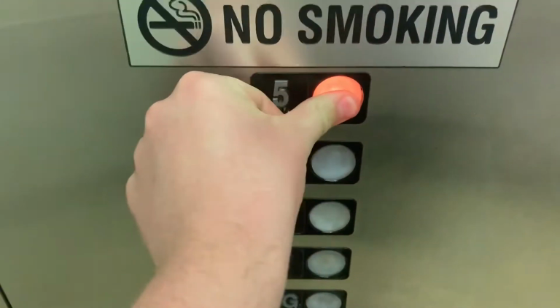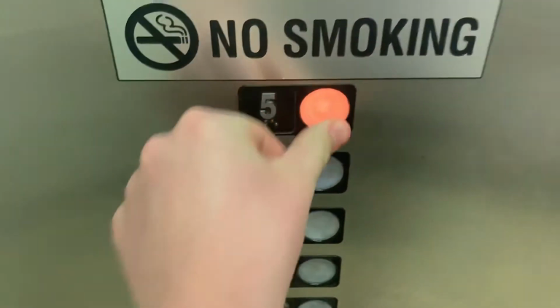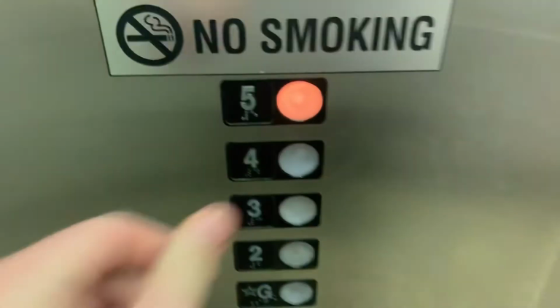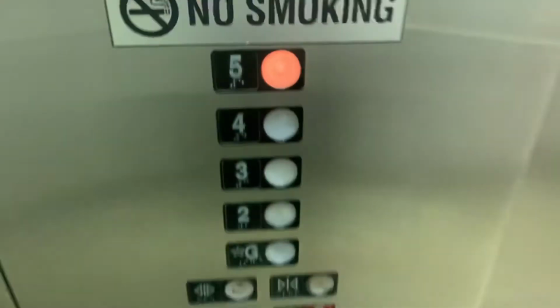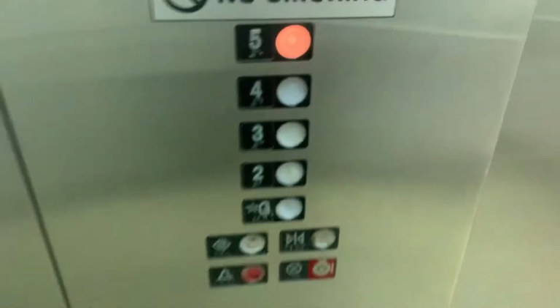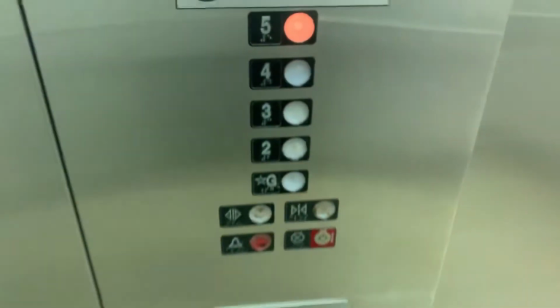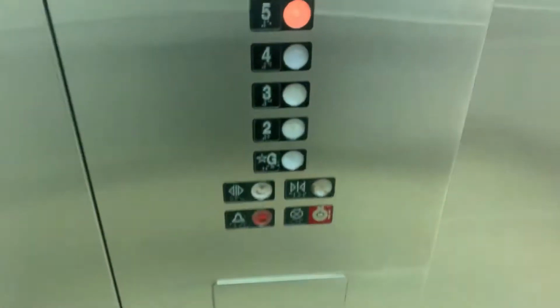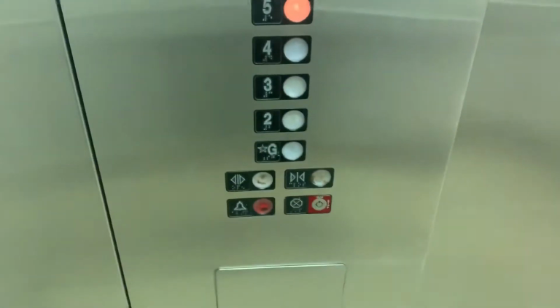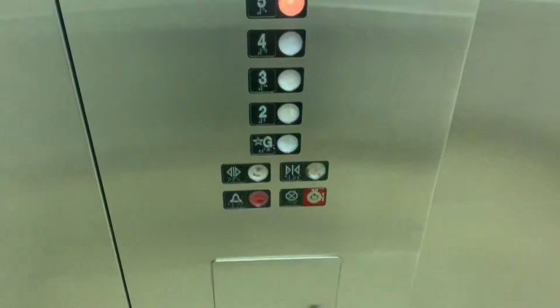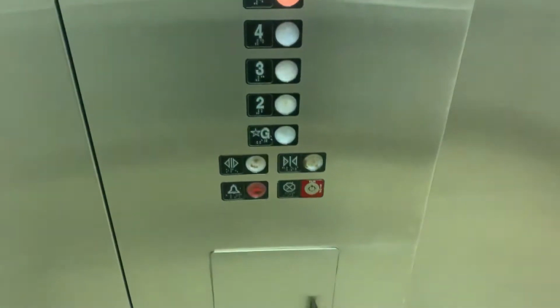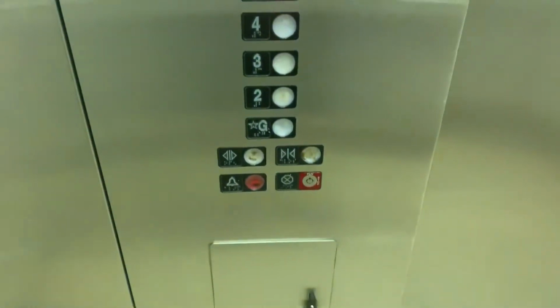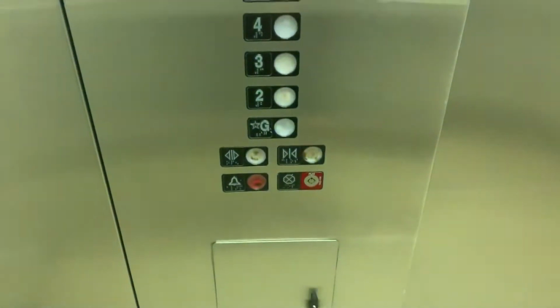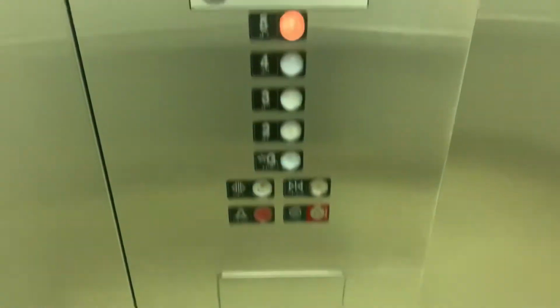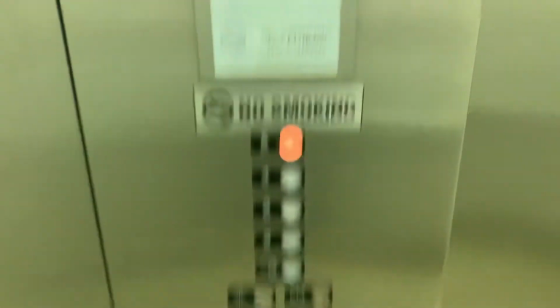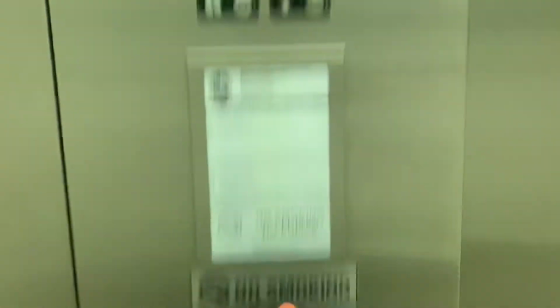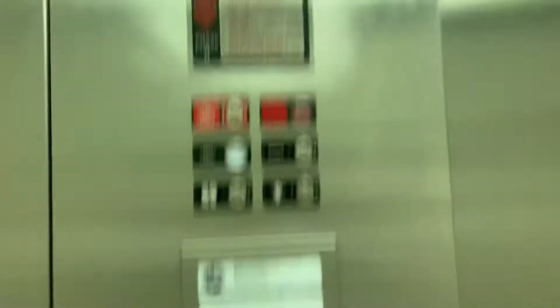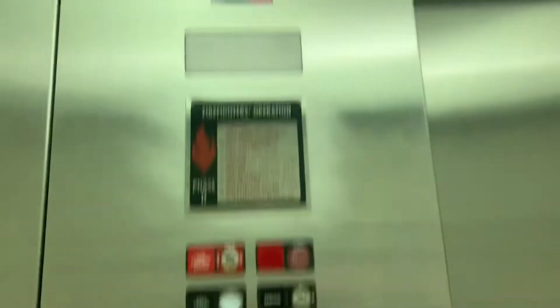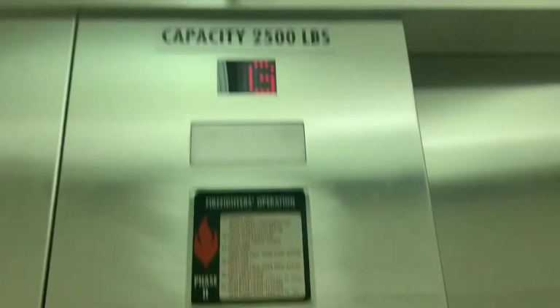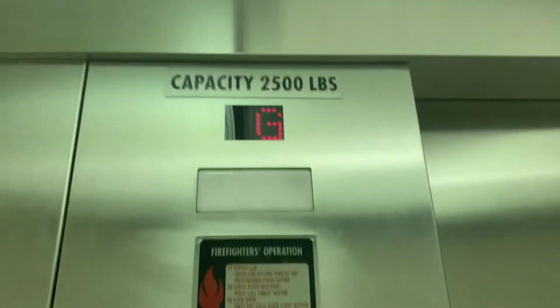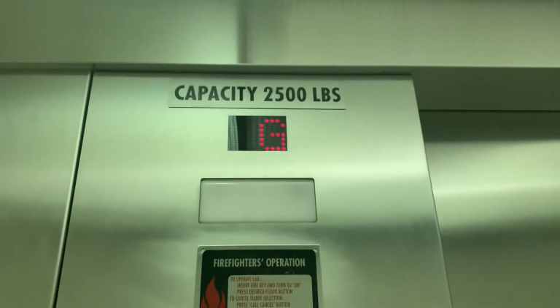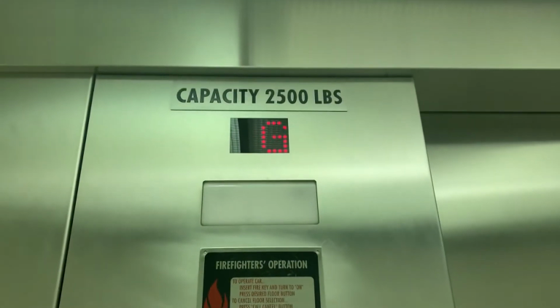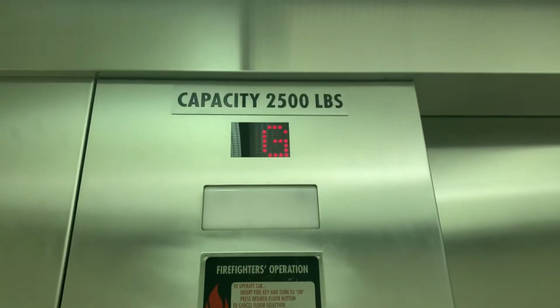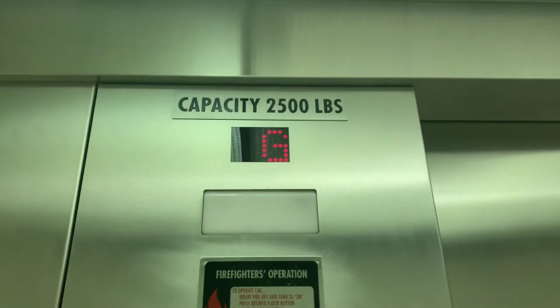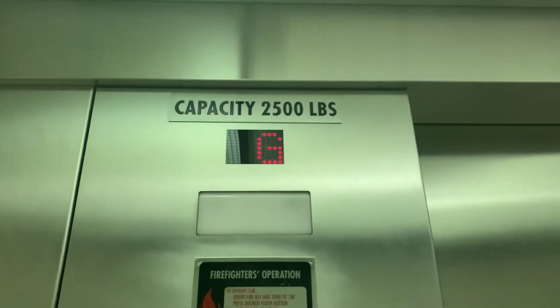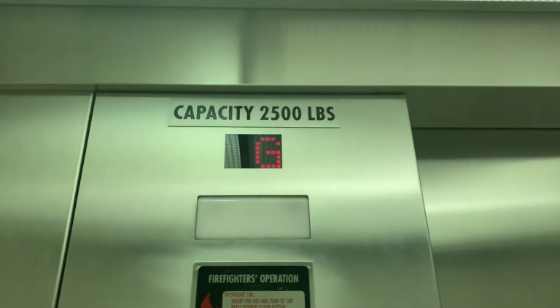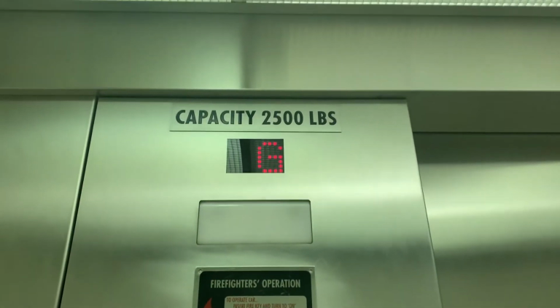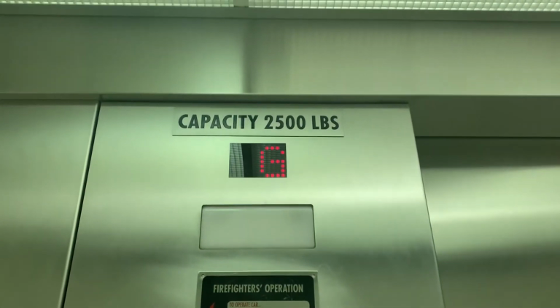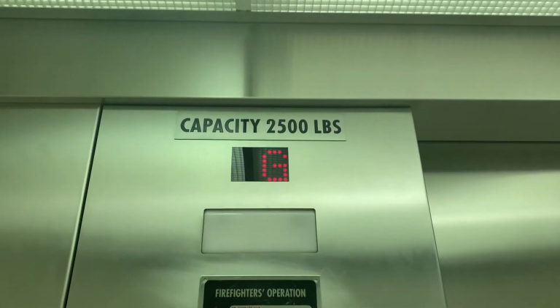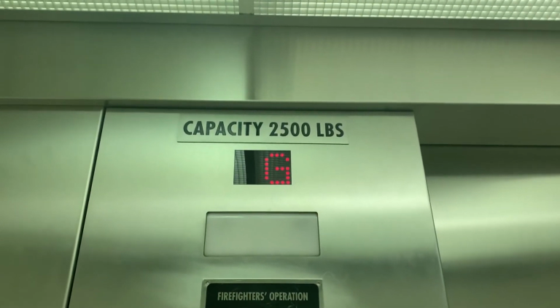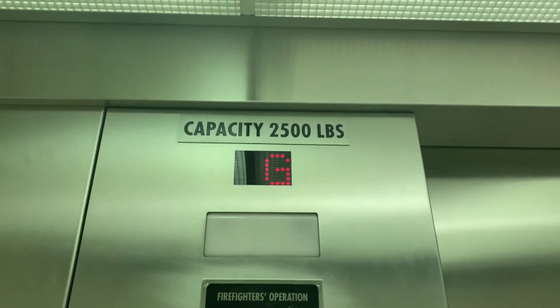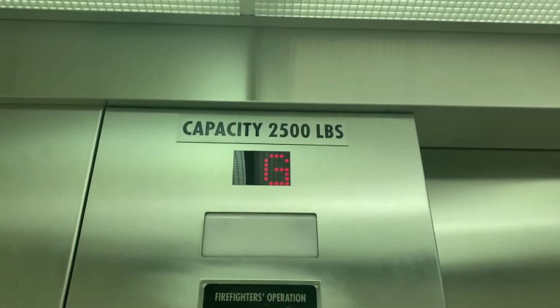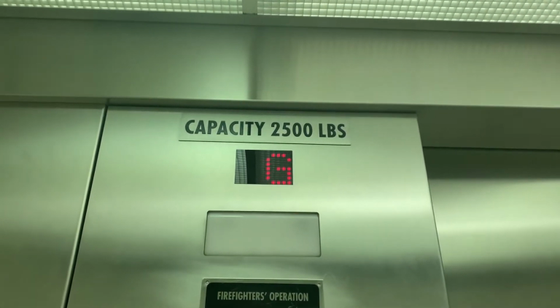This is the elevator at the Edison Beach House Suites, Fort Myers Beach, Florida.